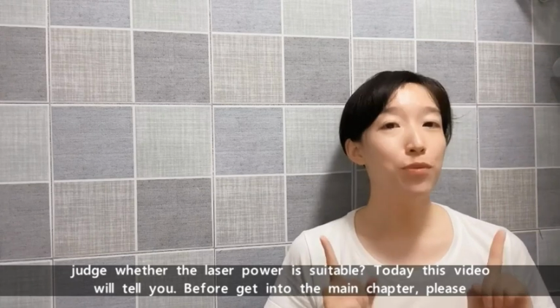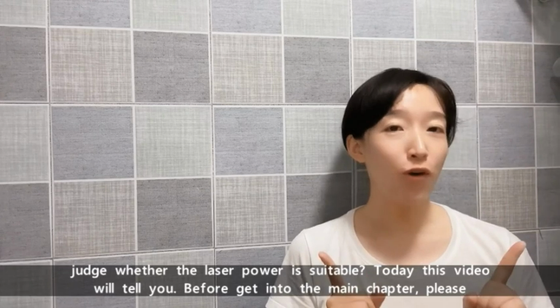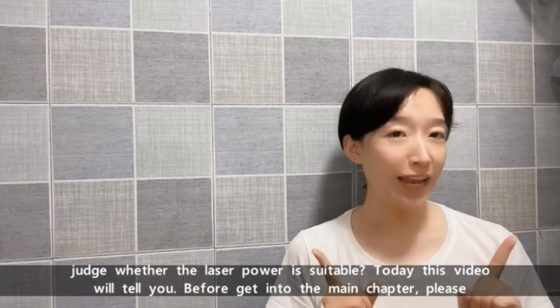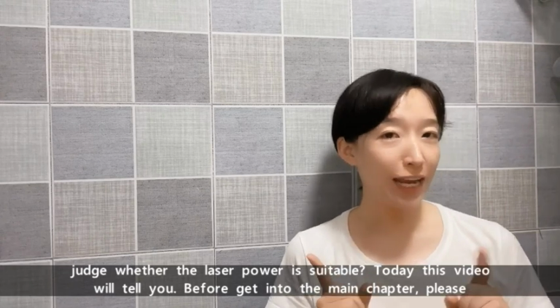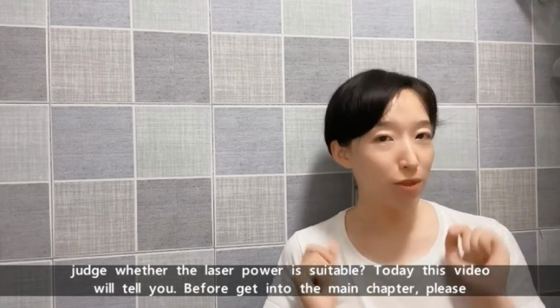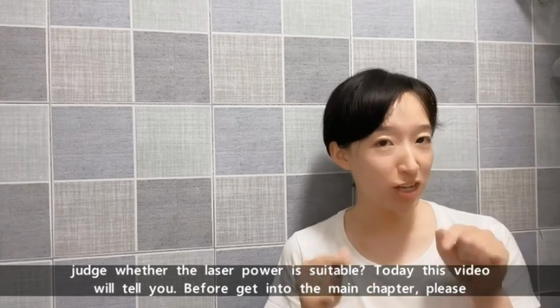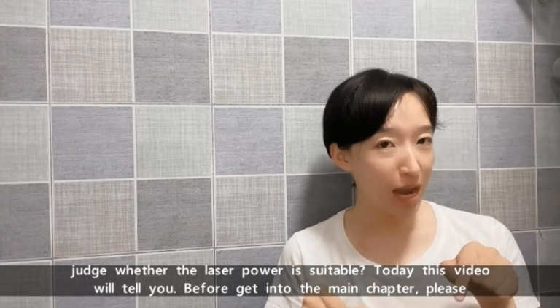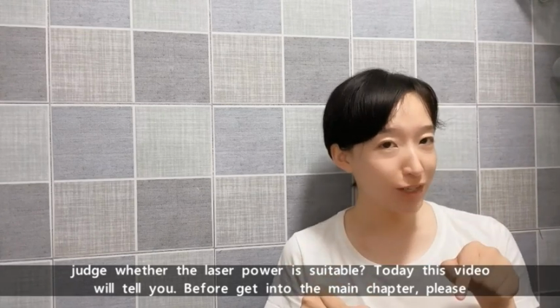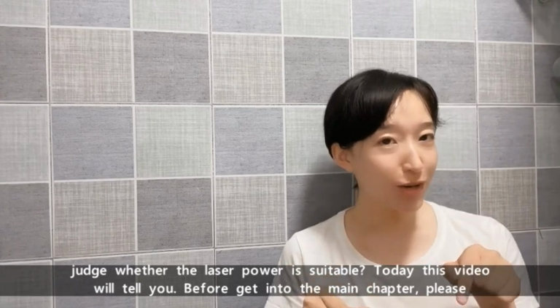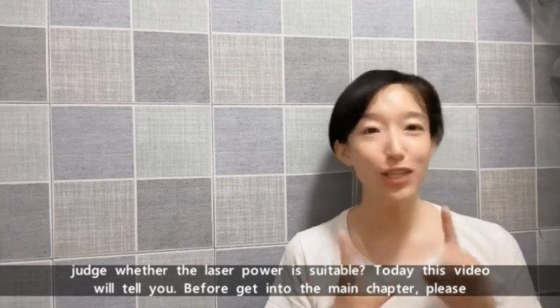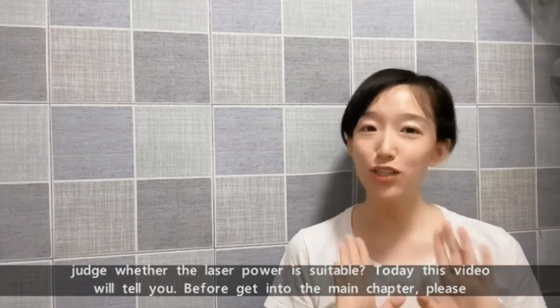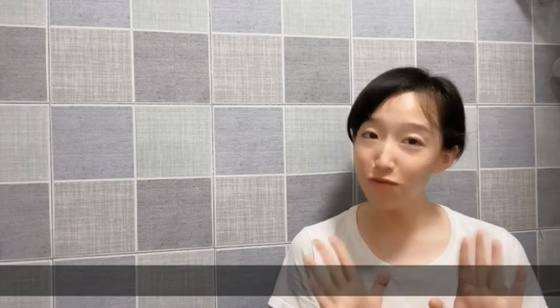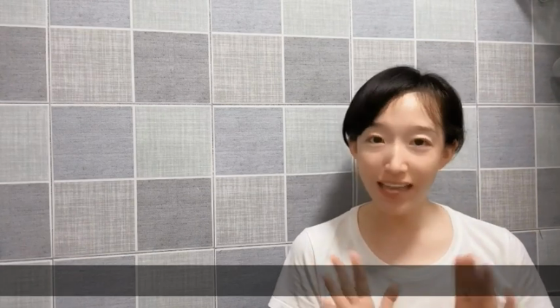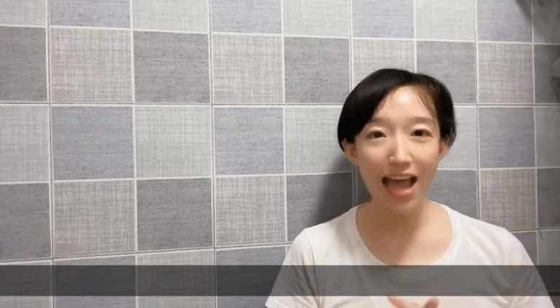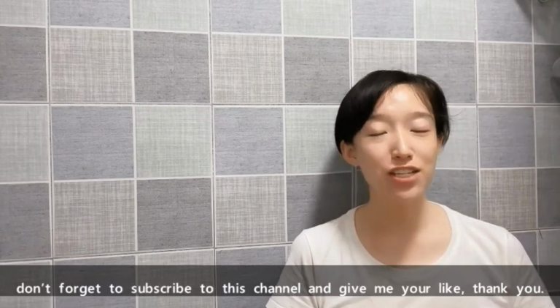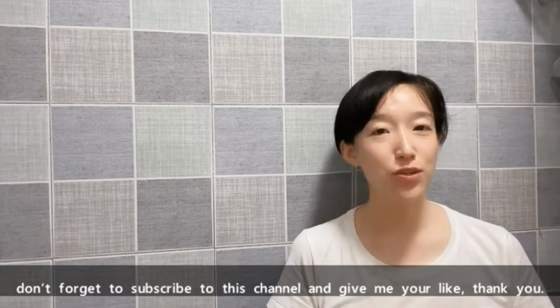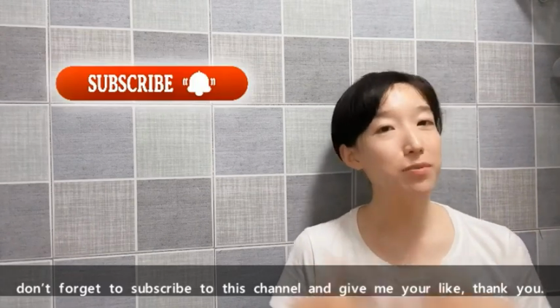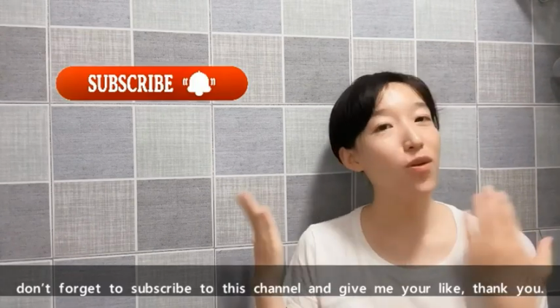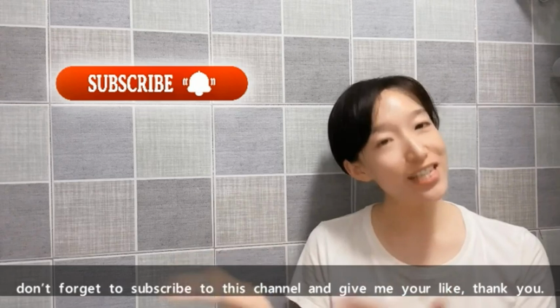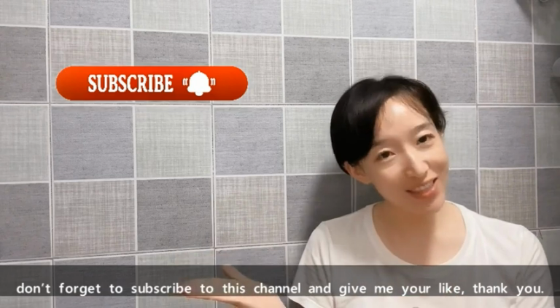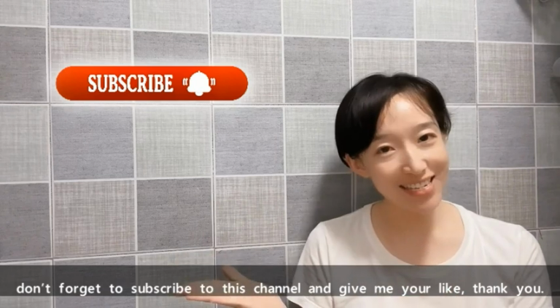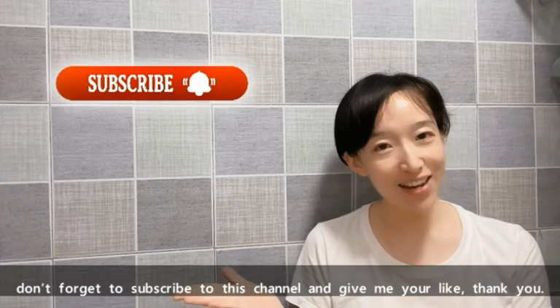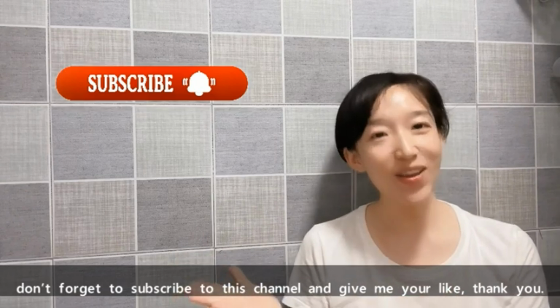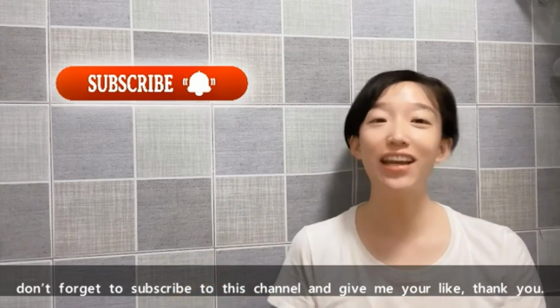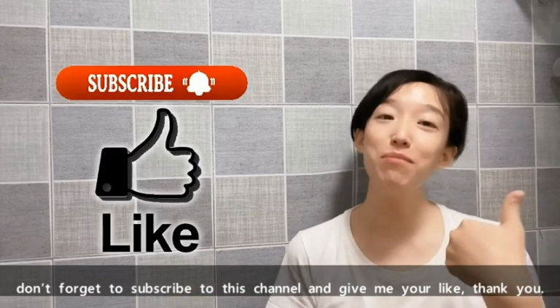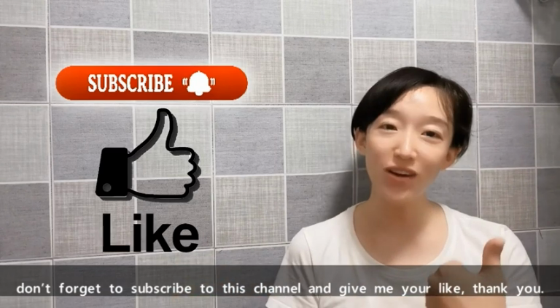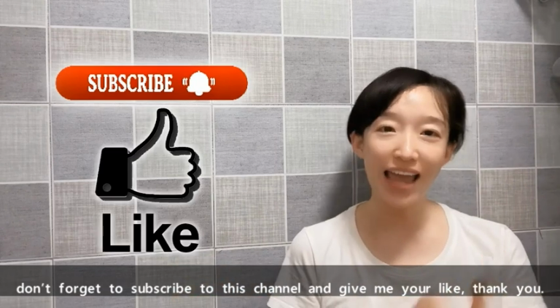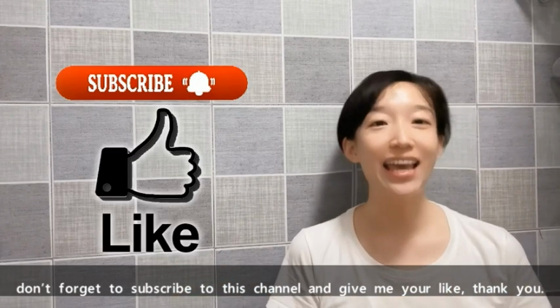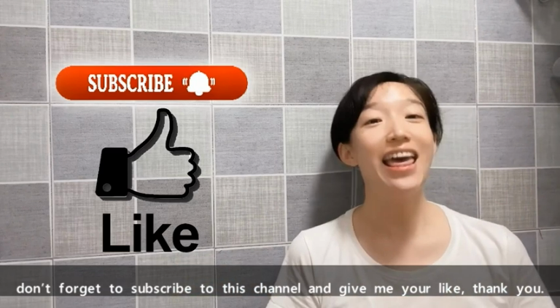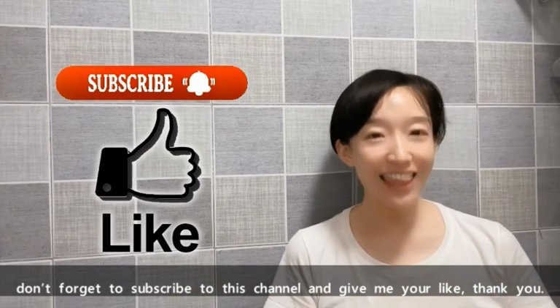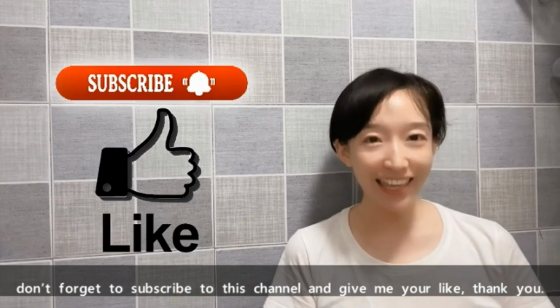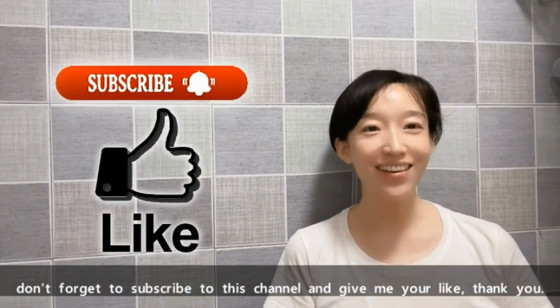Before I get into the main chapter, please don't forget to subscribe to this channel and give me your like. Thank you.